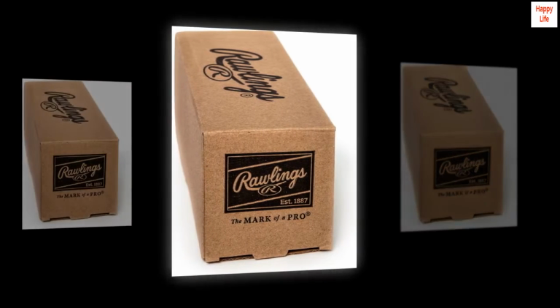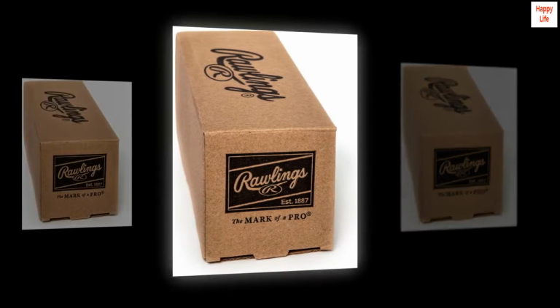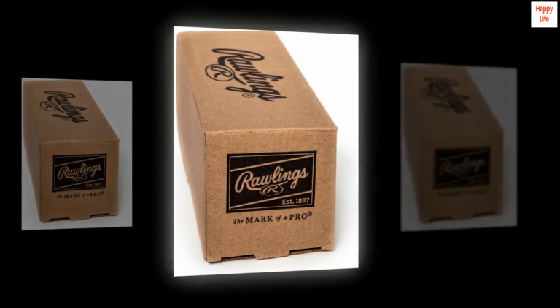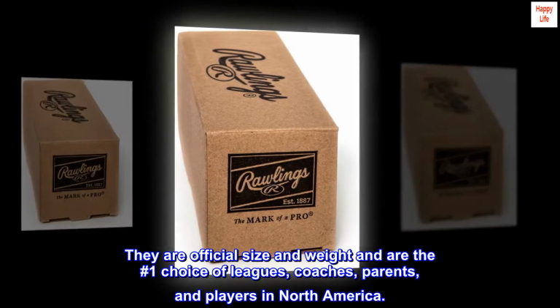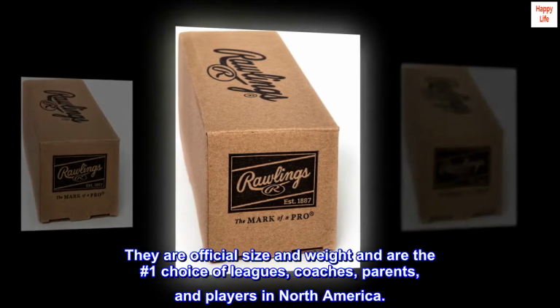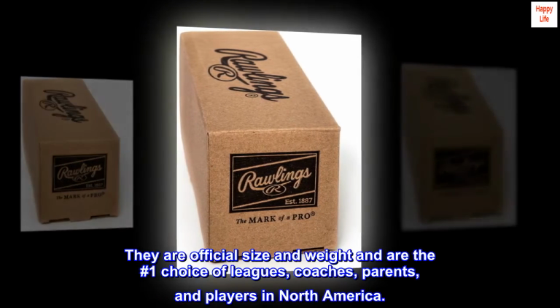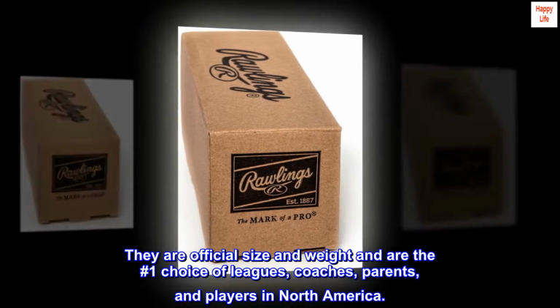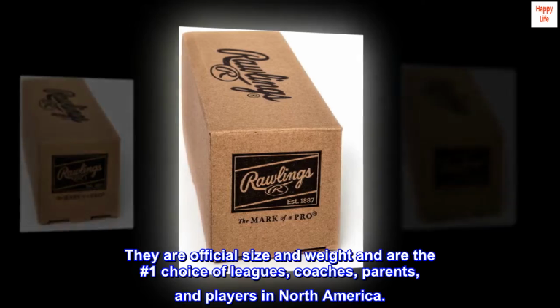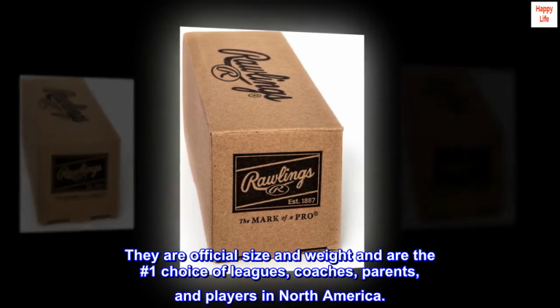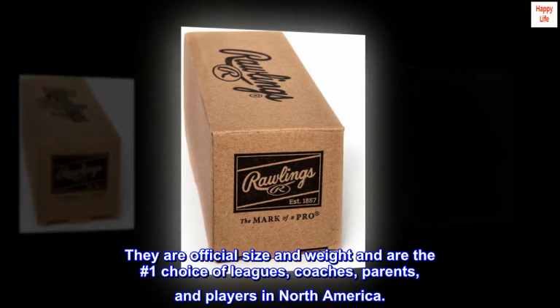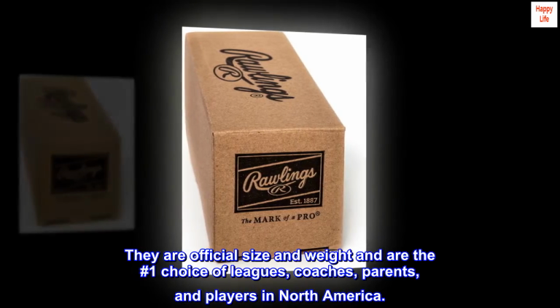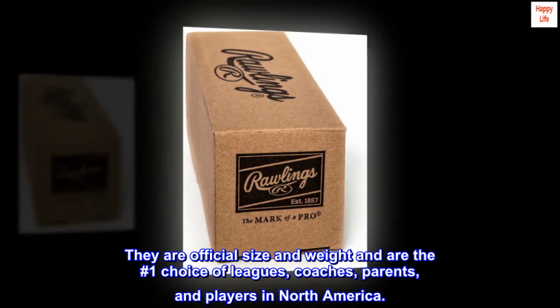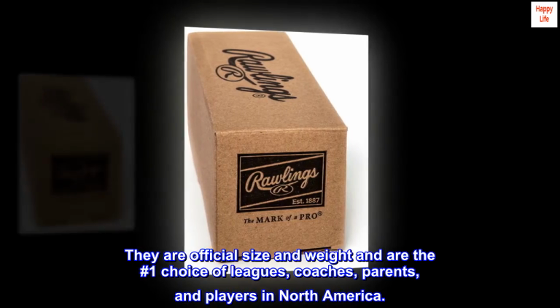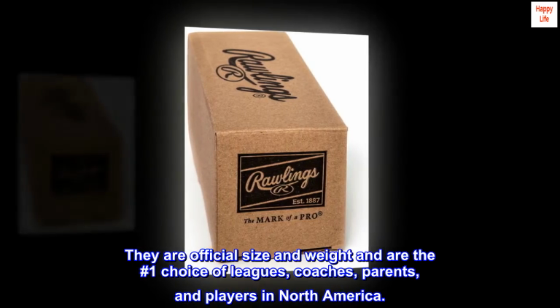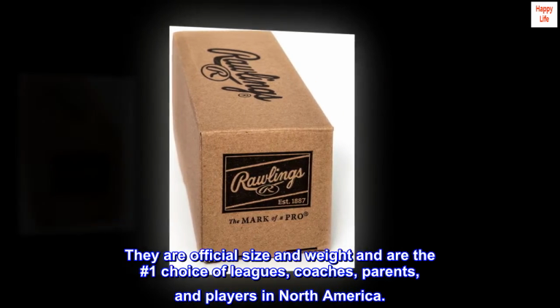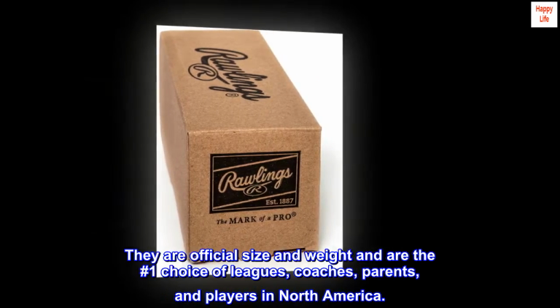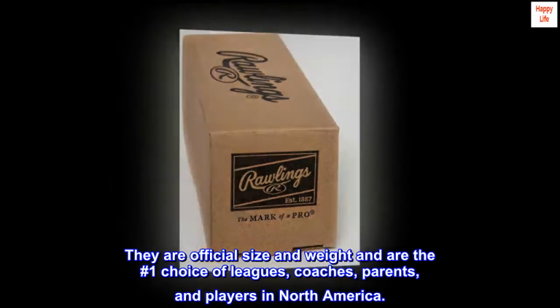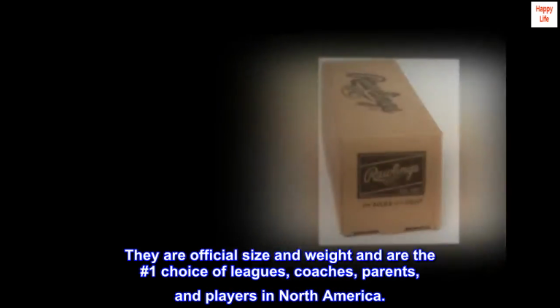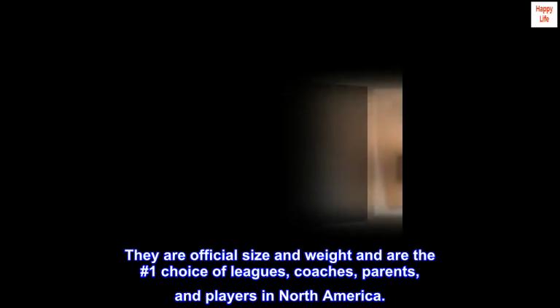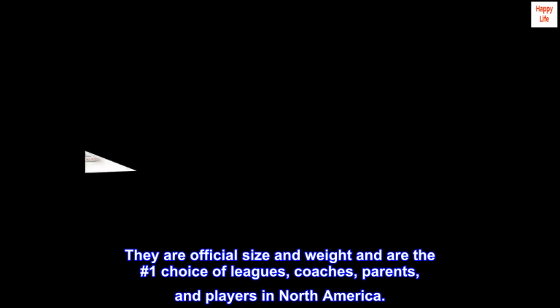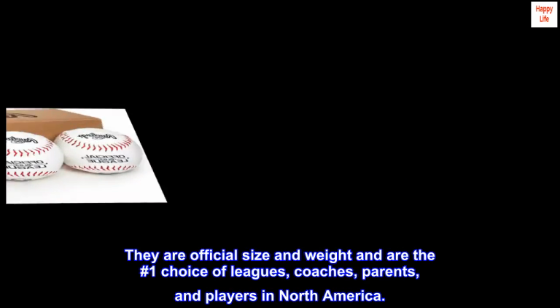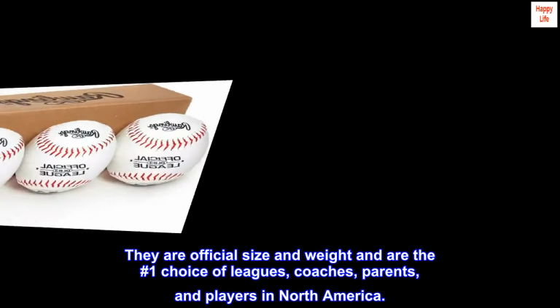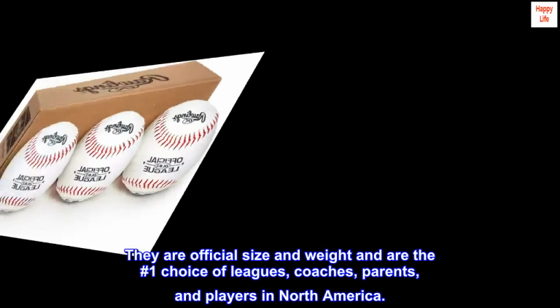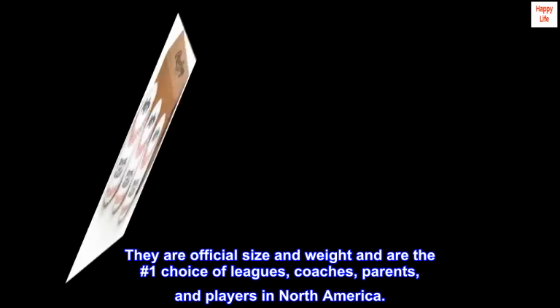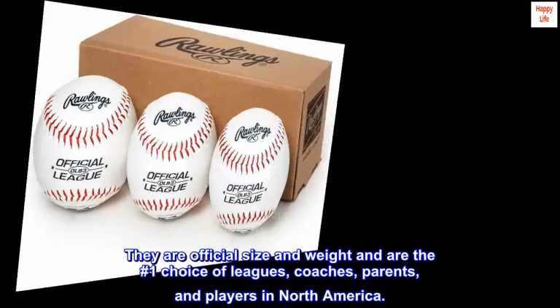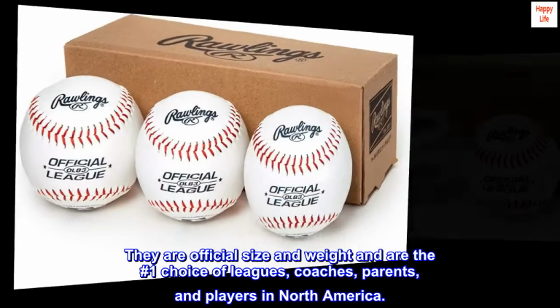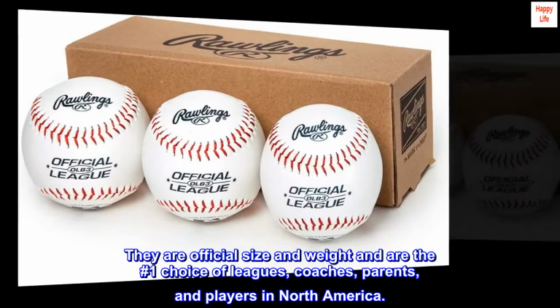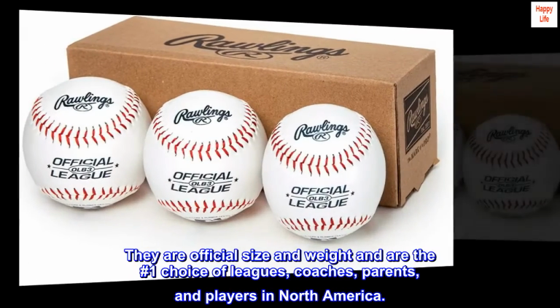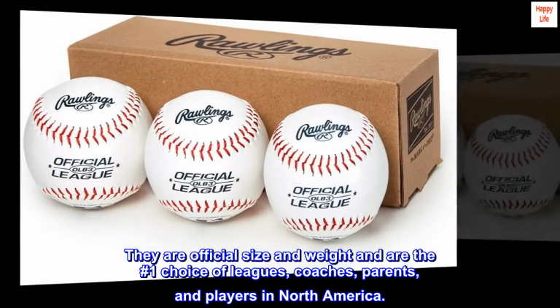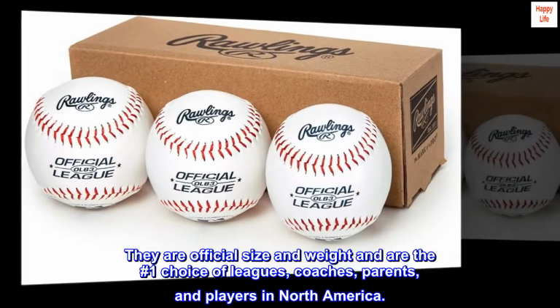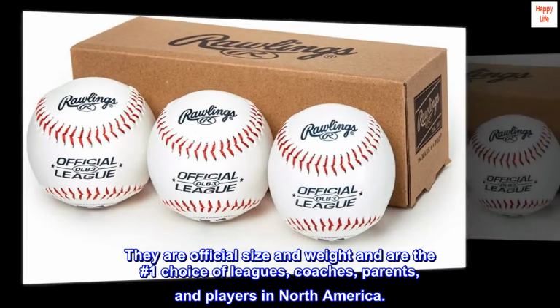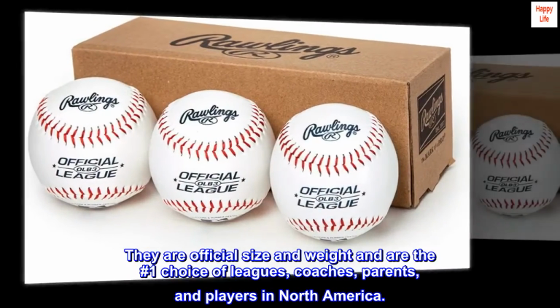They are official size and weight and are the number one choice of leagues, coaches, parents, and players in North America.